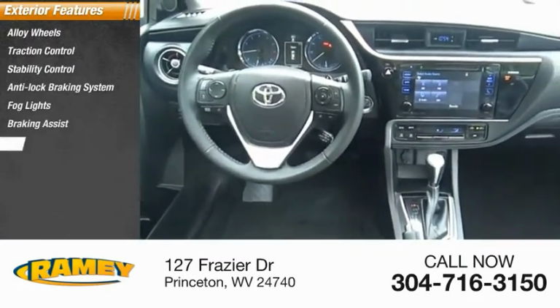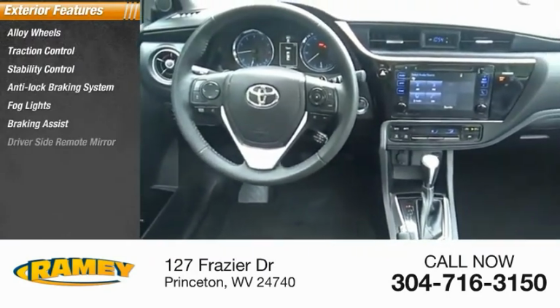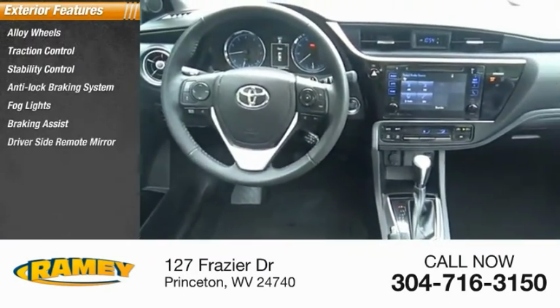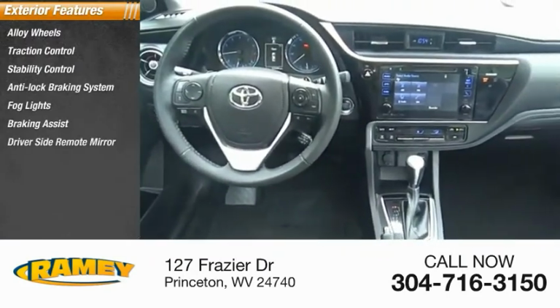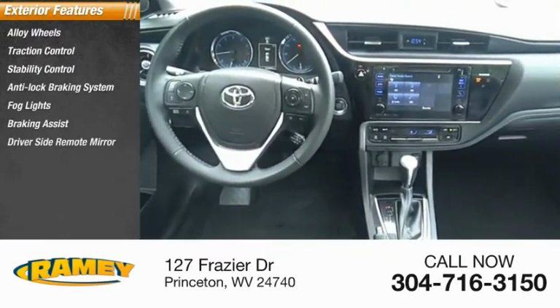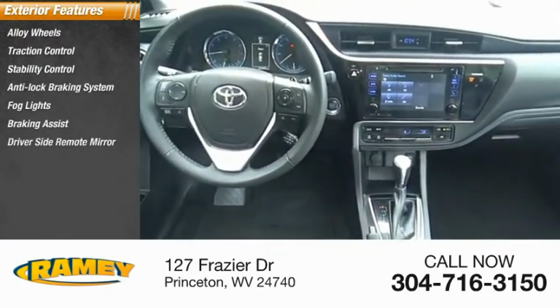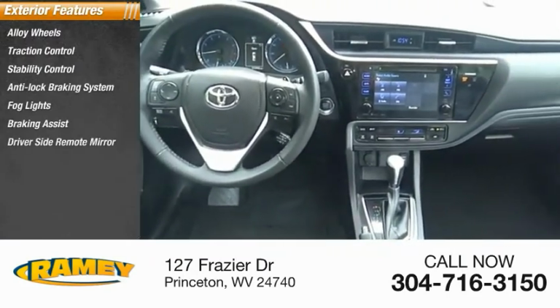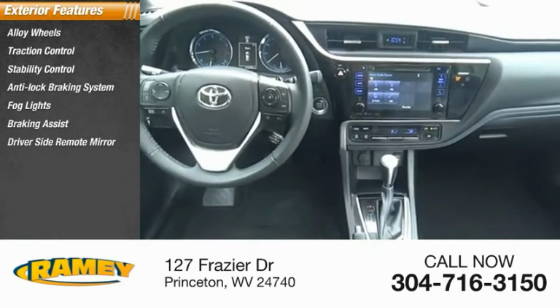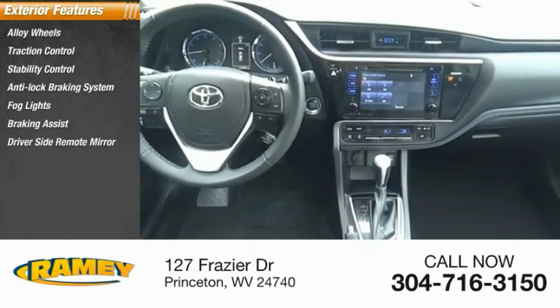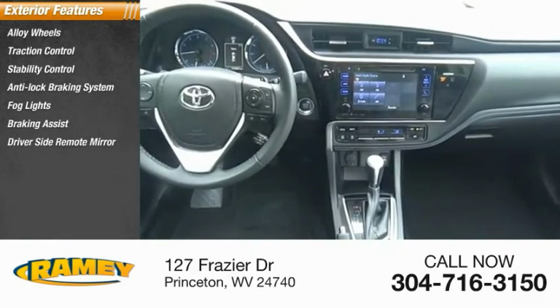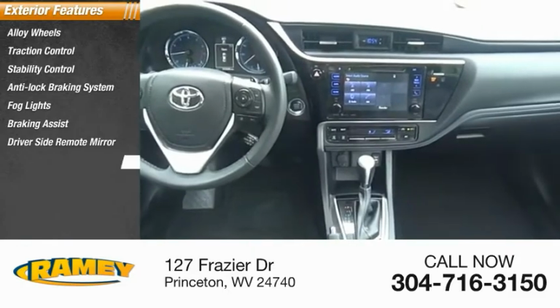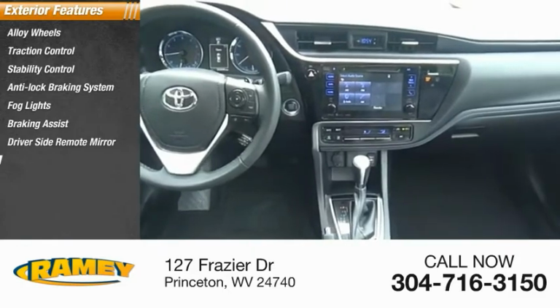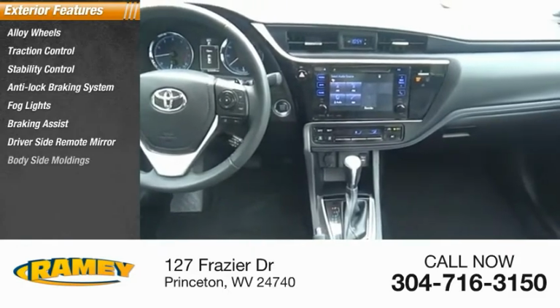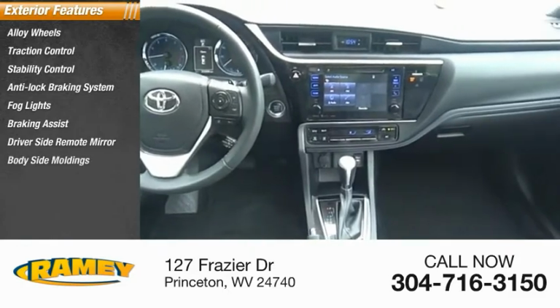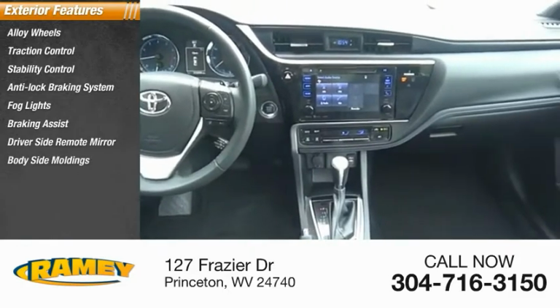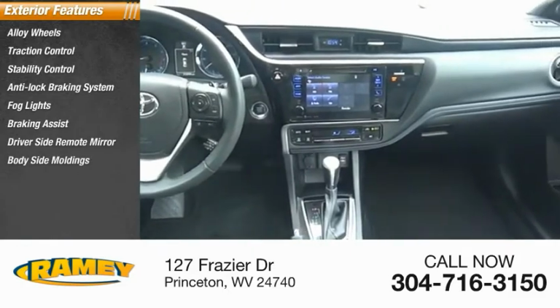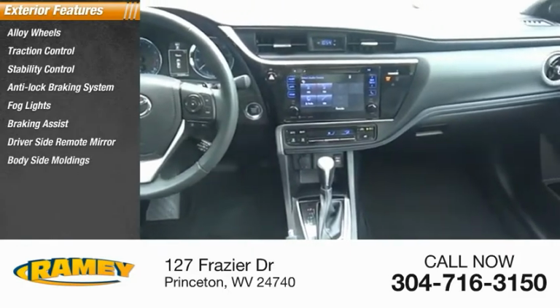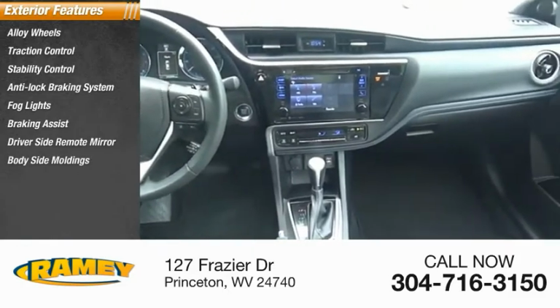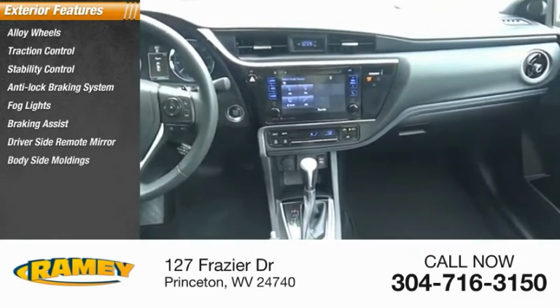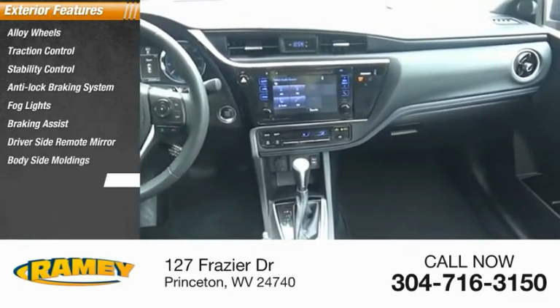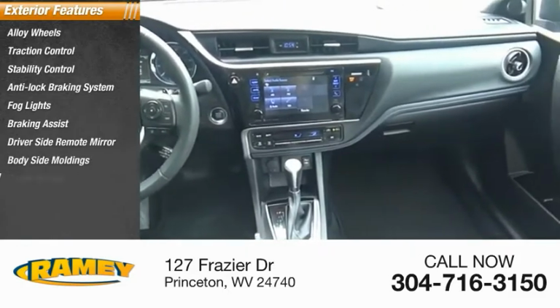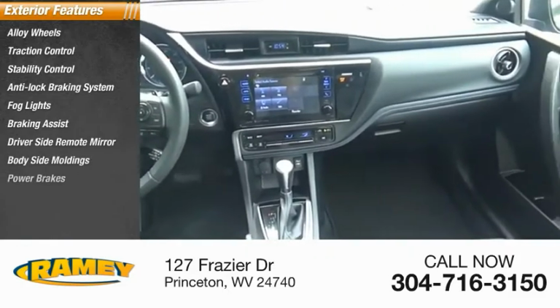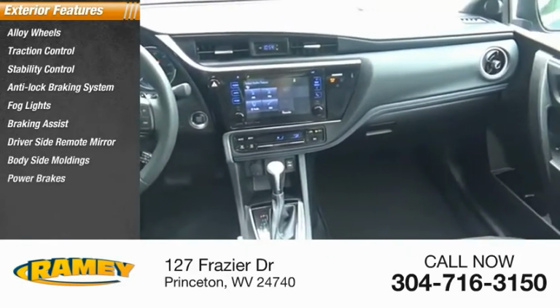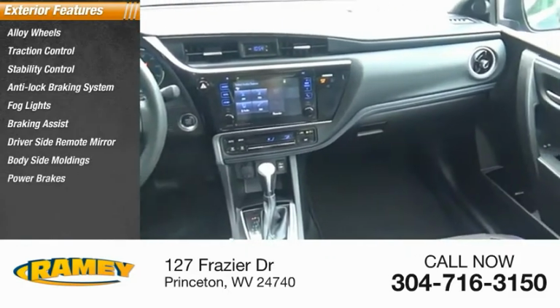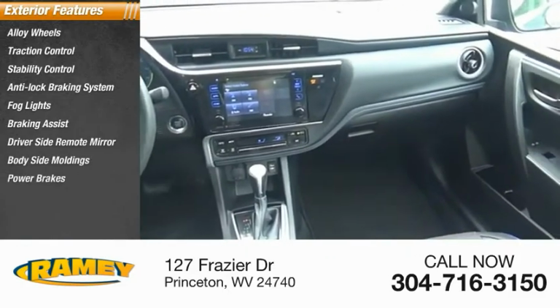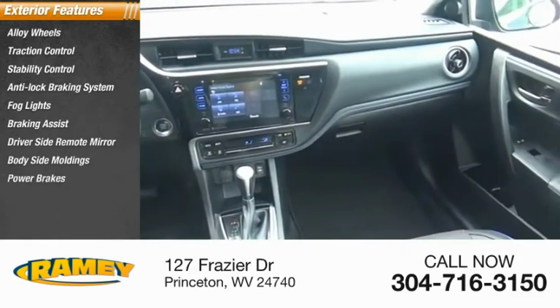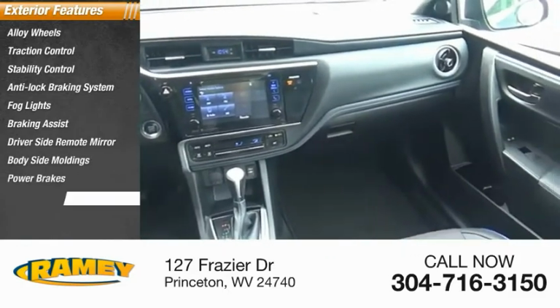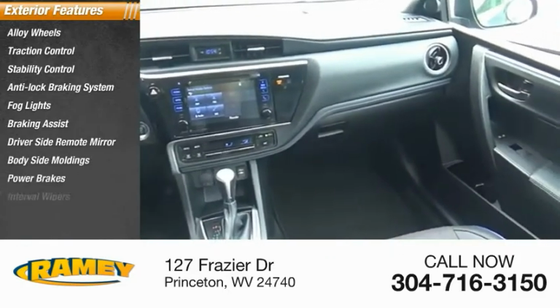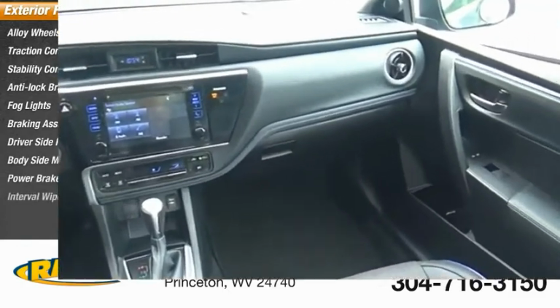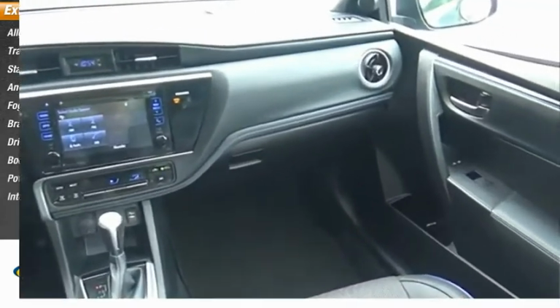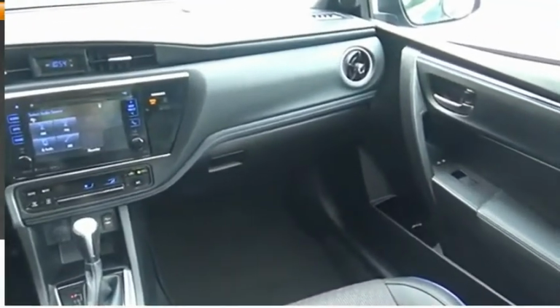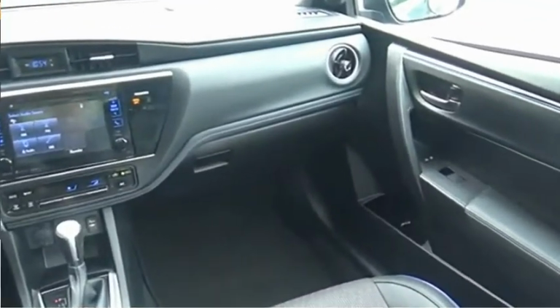Additional exterior features include driver-side remote mirror, body-side moldings, power brakes, and interval wipers.